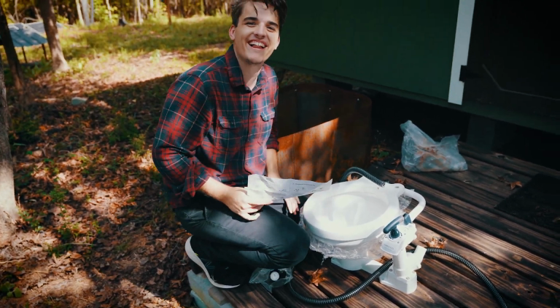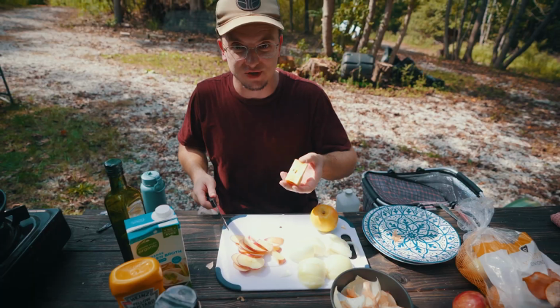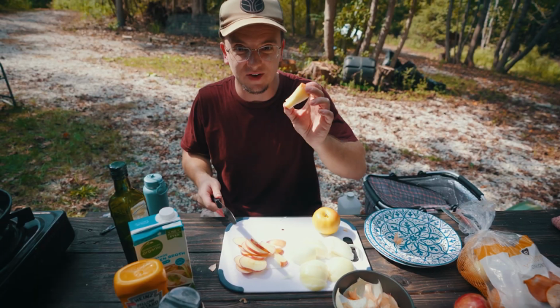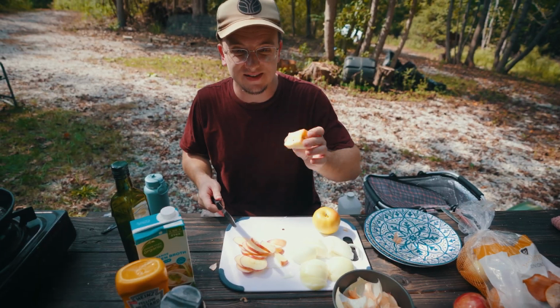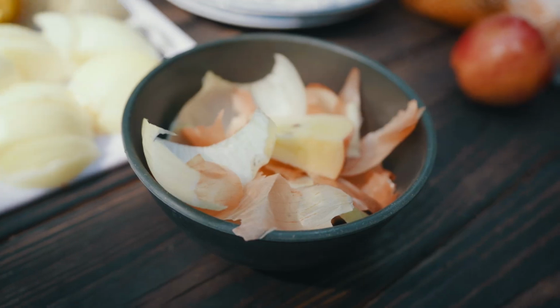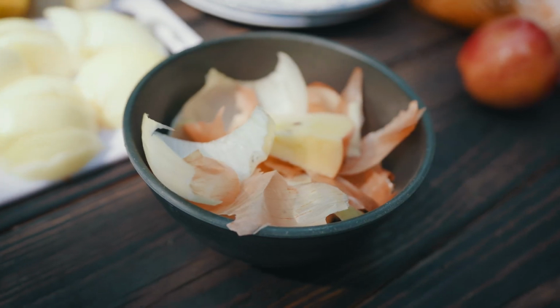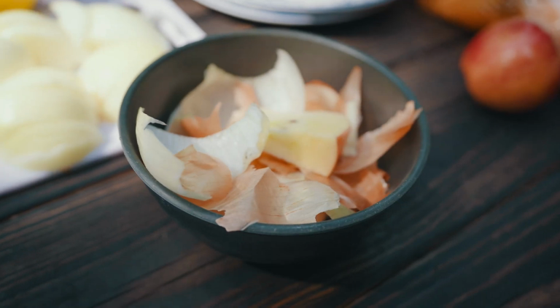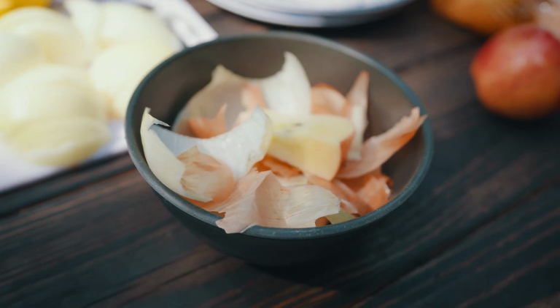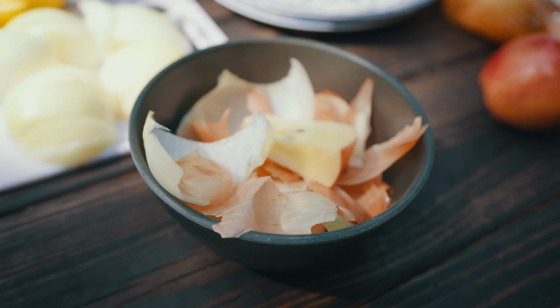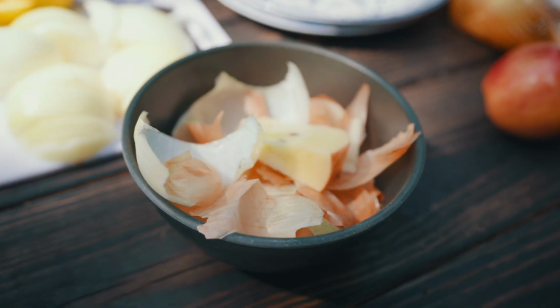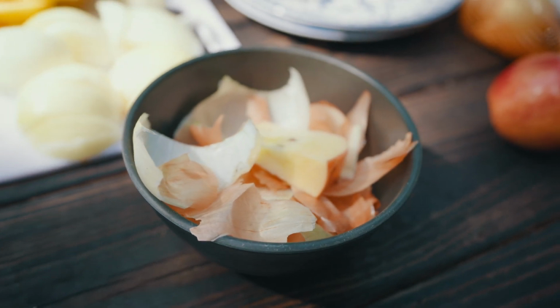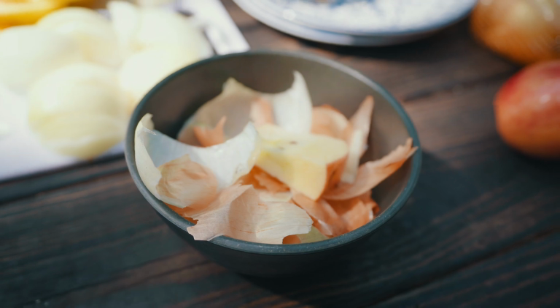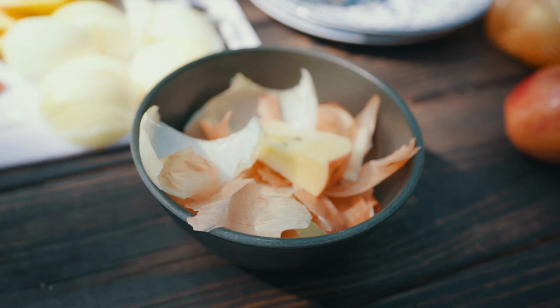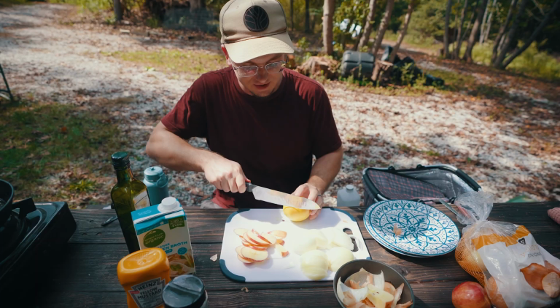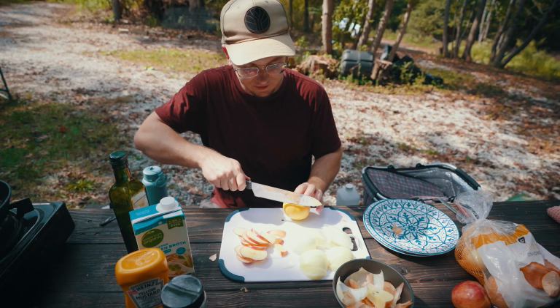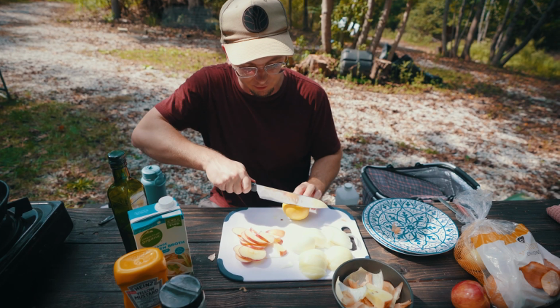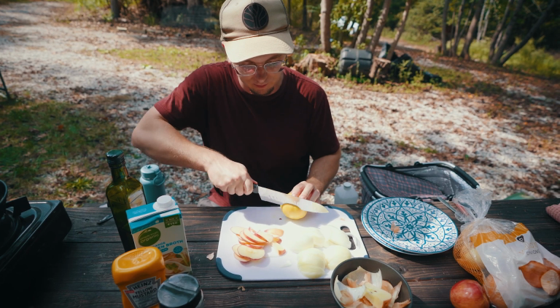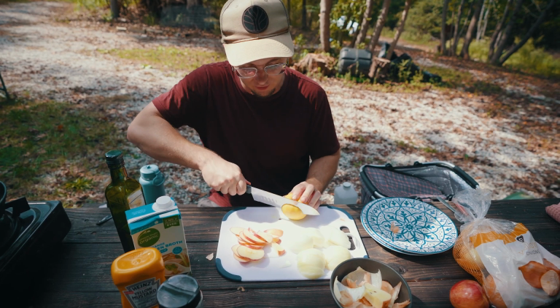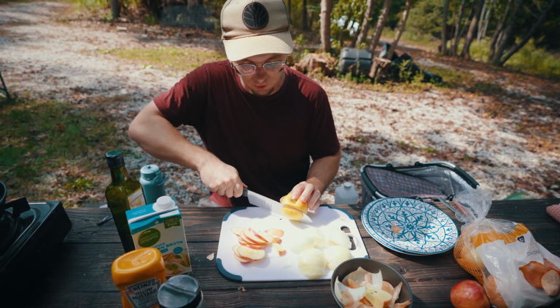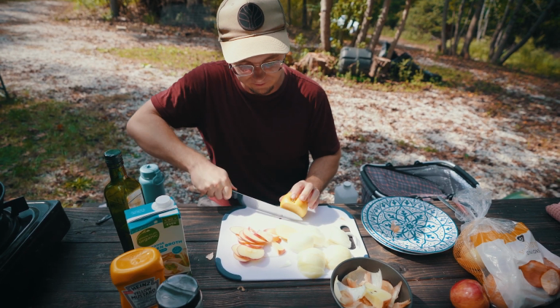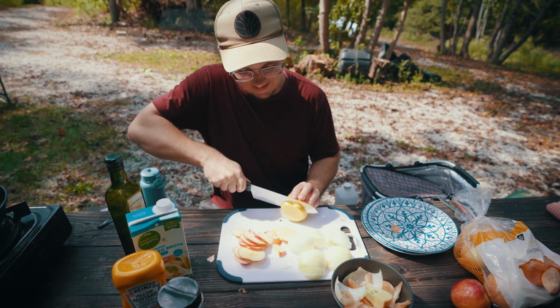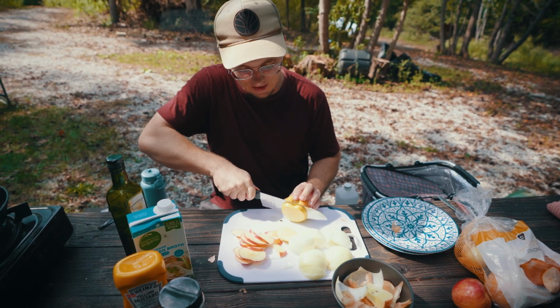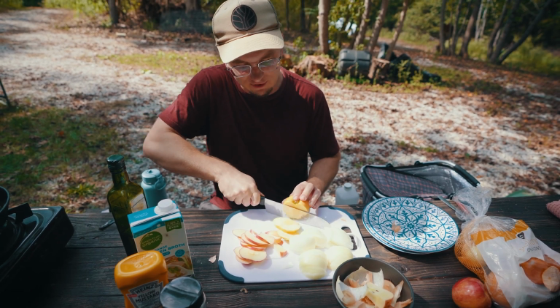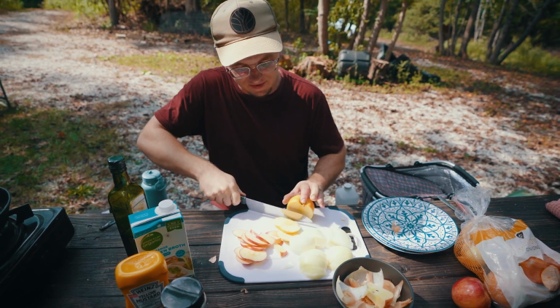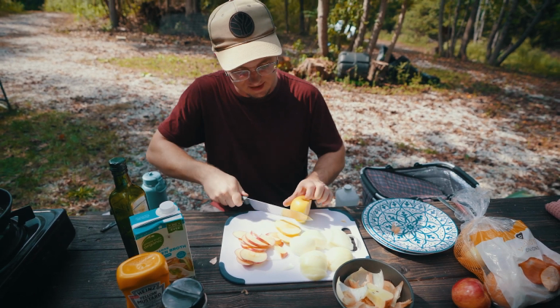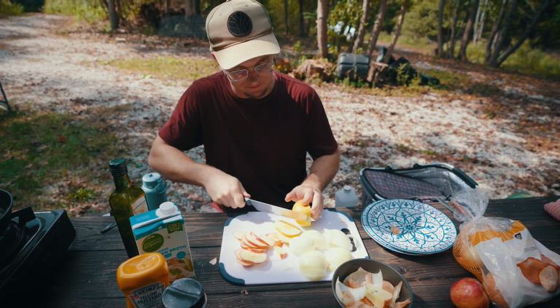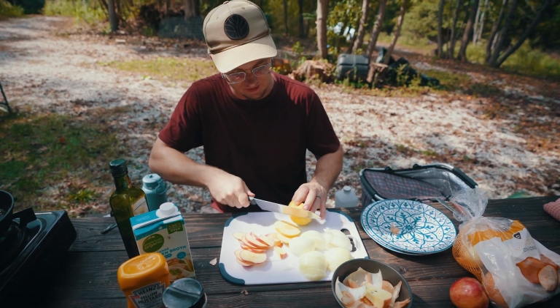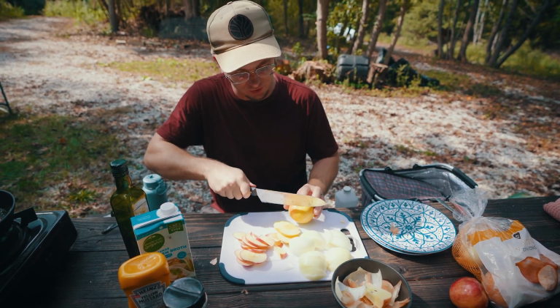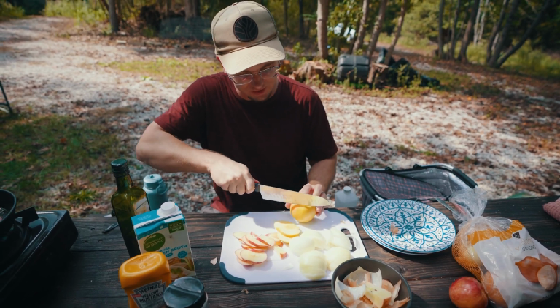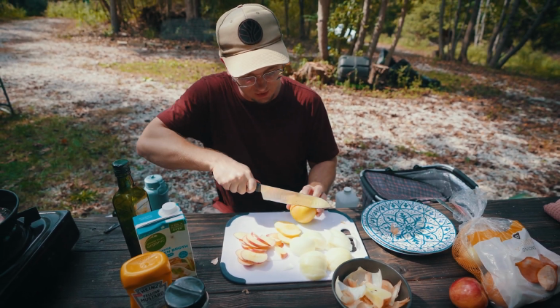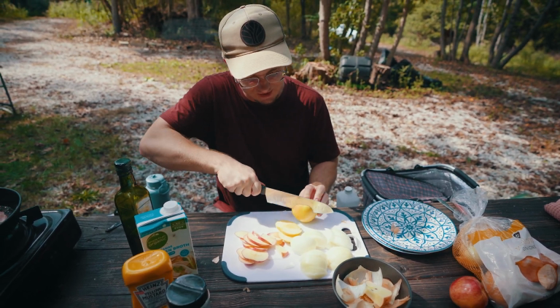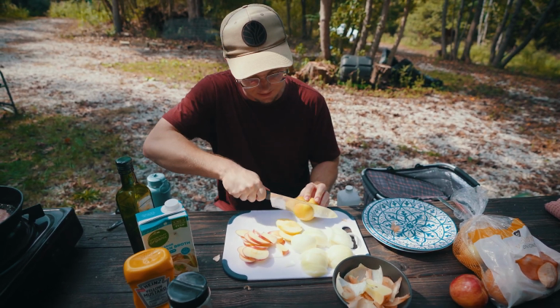Just like the onion skins, the apple cores are going back into the methane digester to brew more fuel. That's what I love about this system — it's truly a circular system.